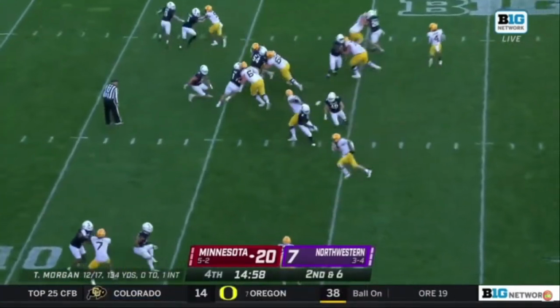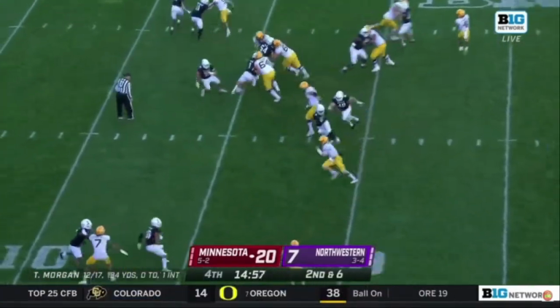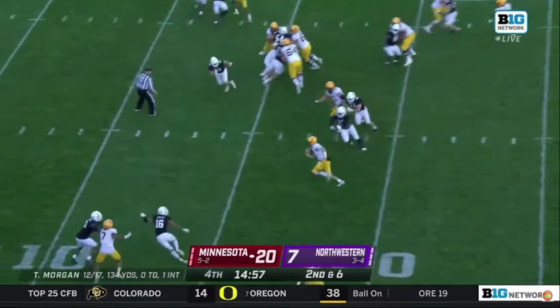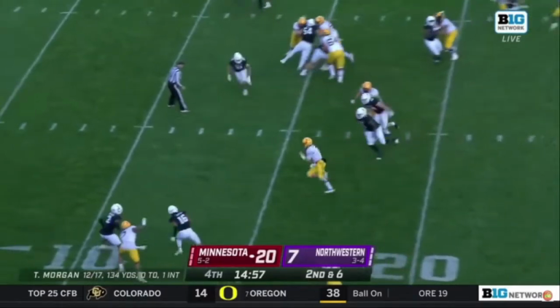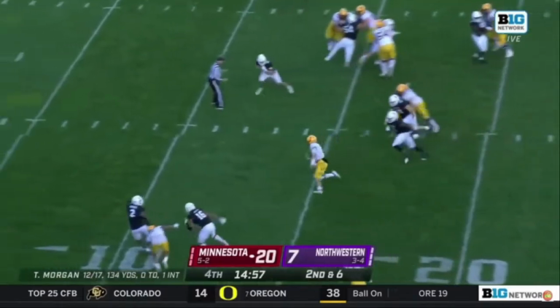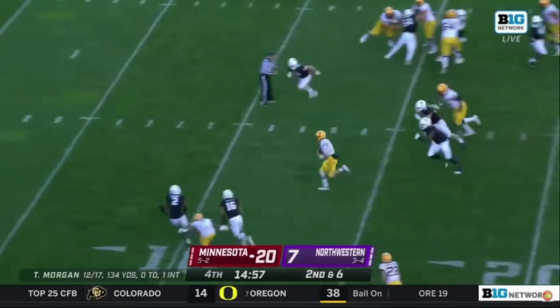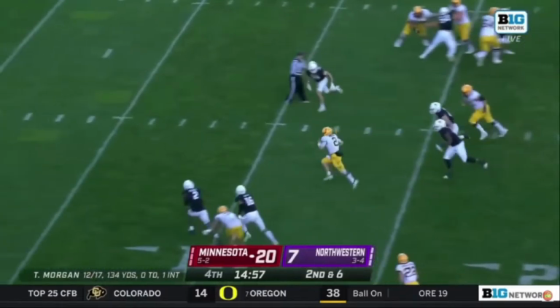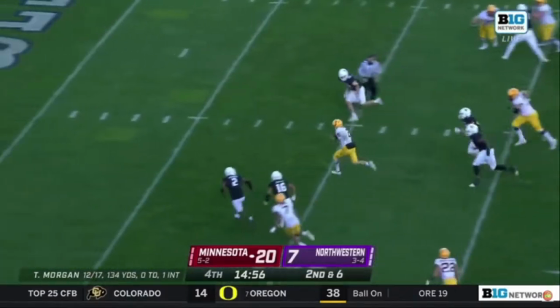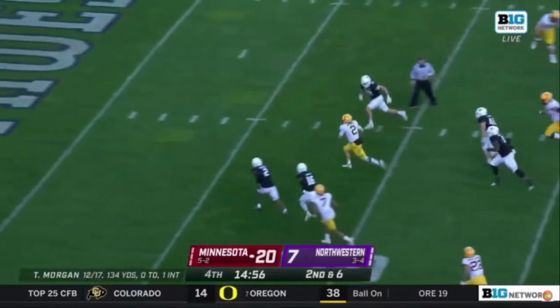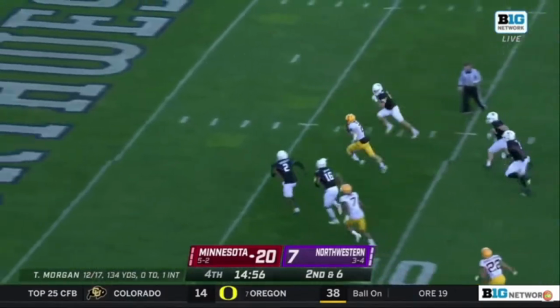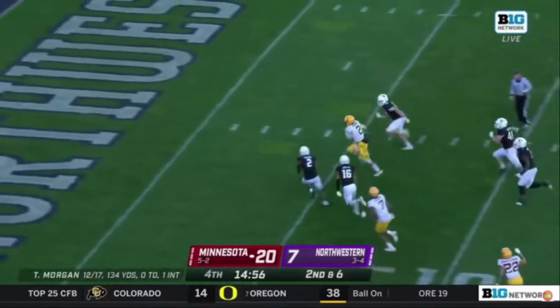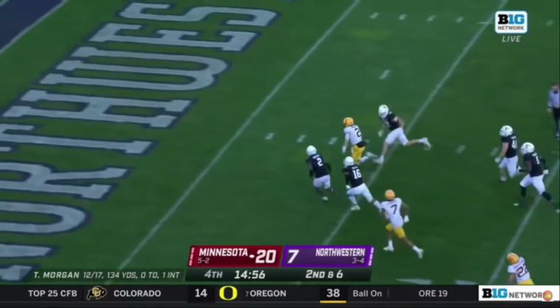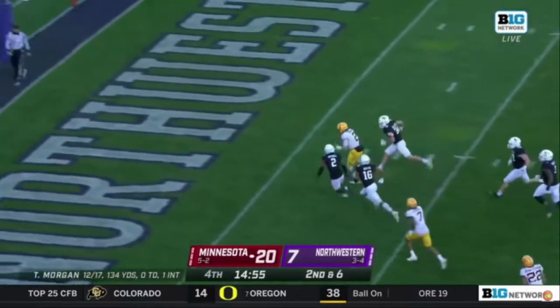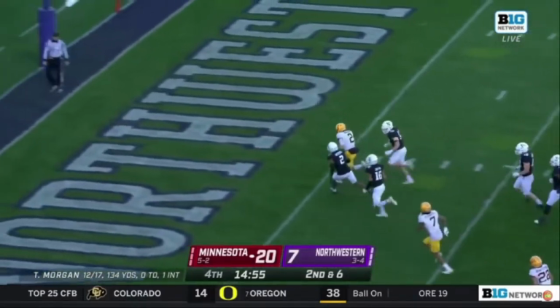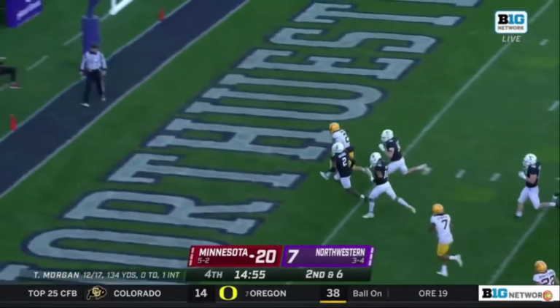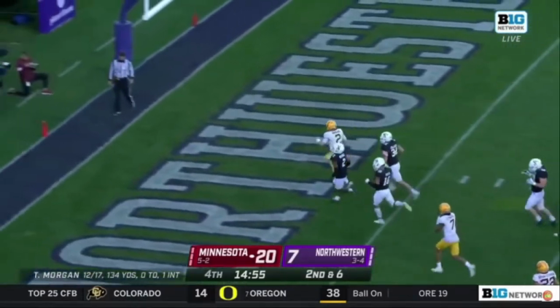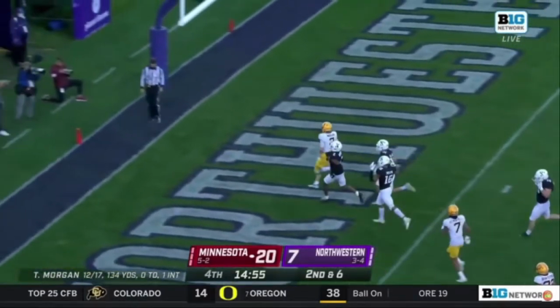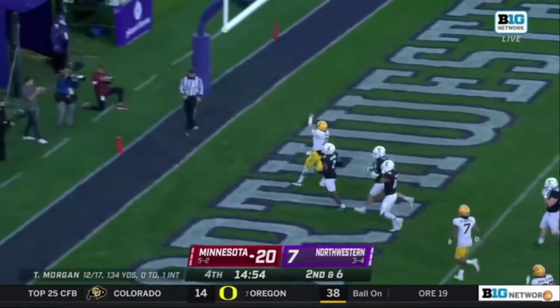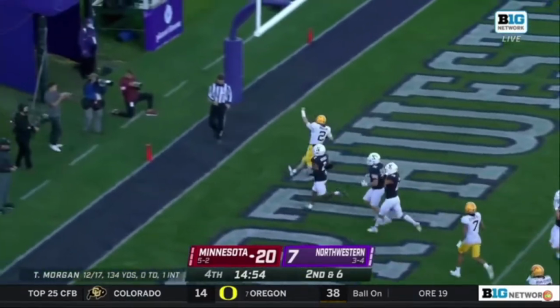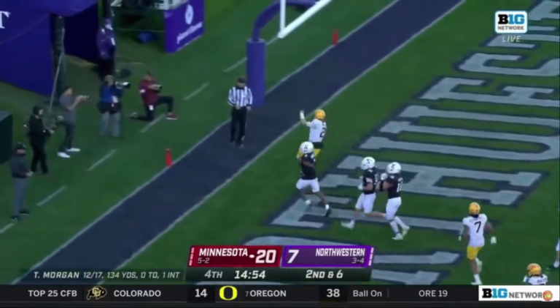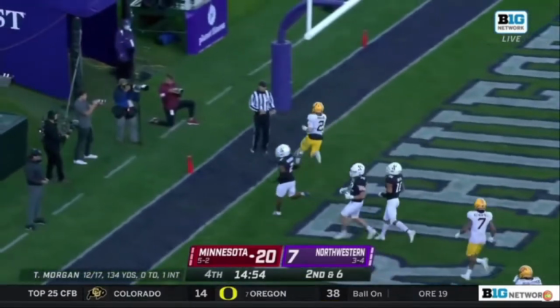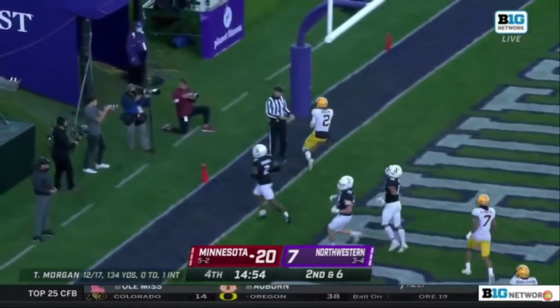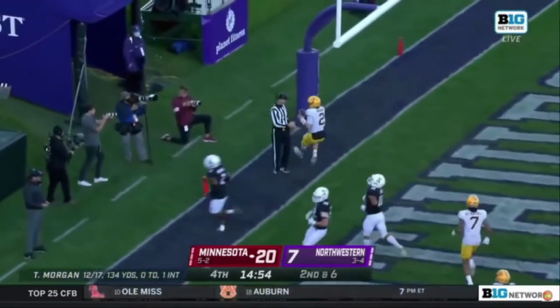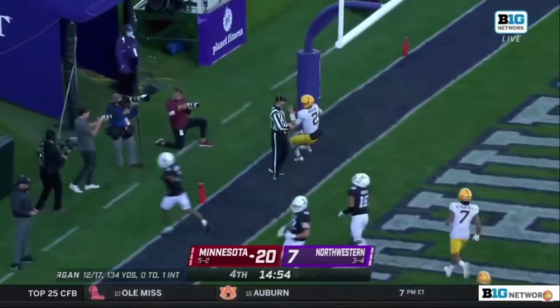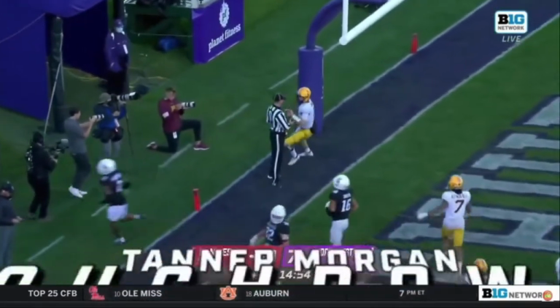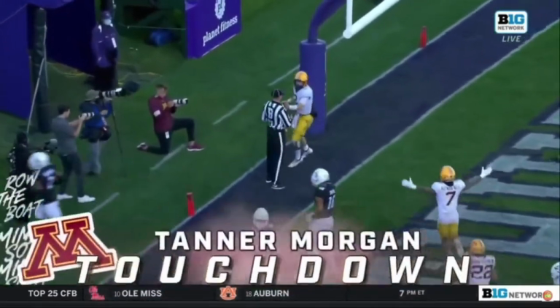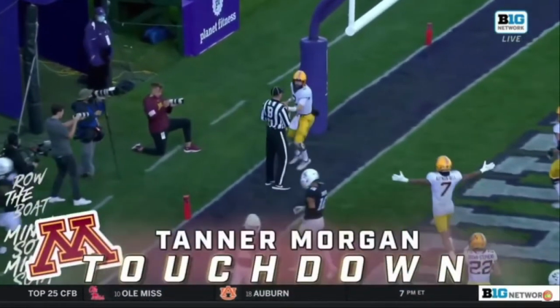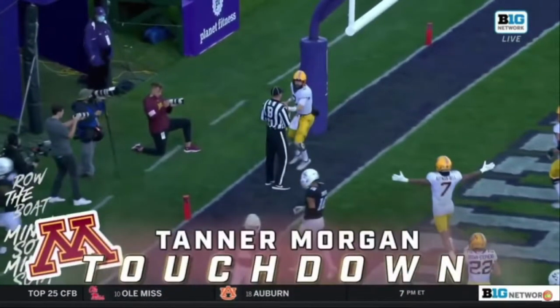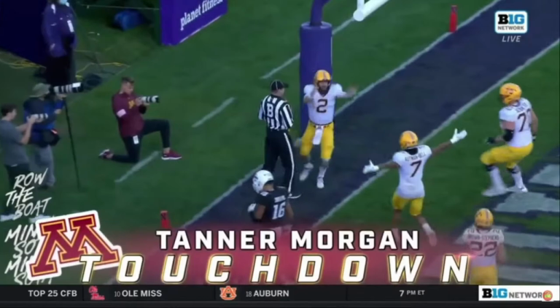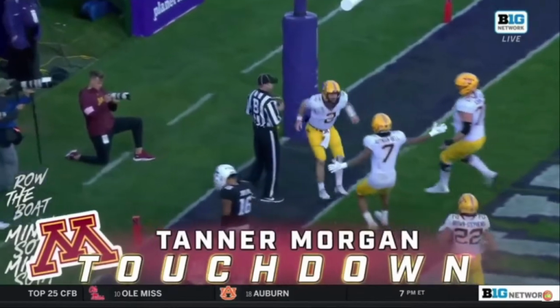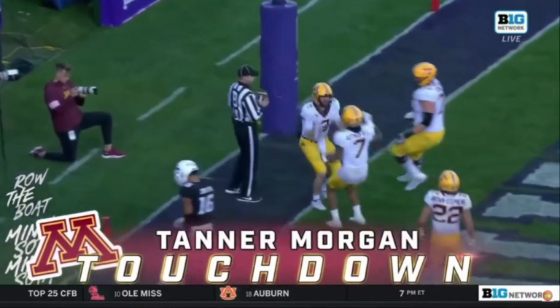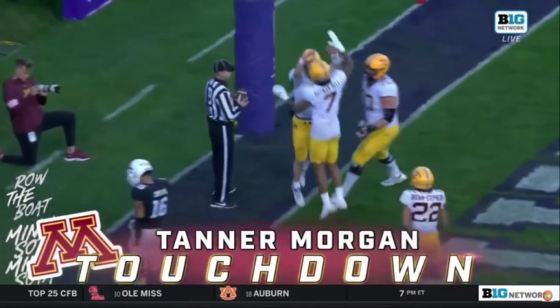Keeping it, Tanner Morgan fools everybody and Tanner Morgan takes it all the way for the touchdown!